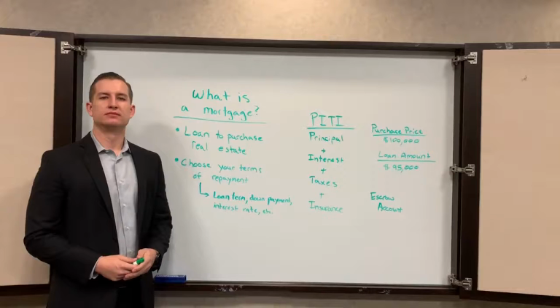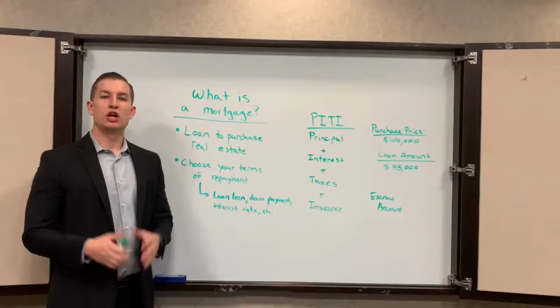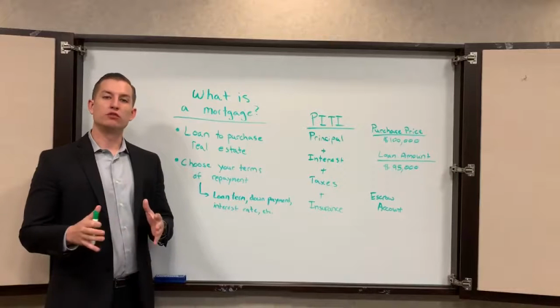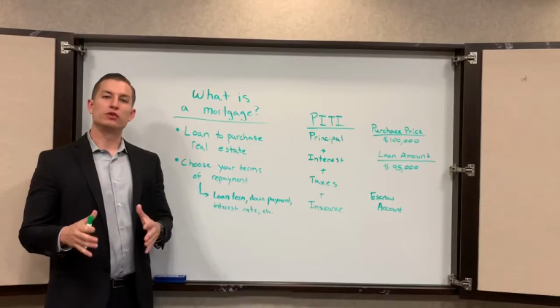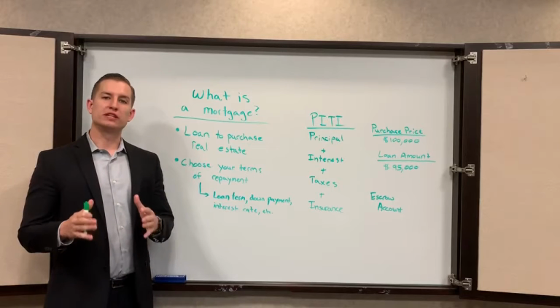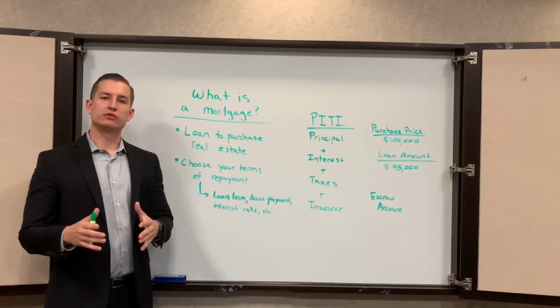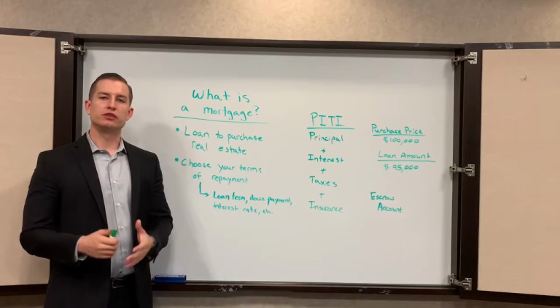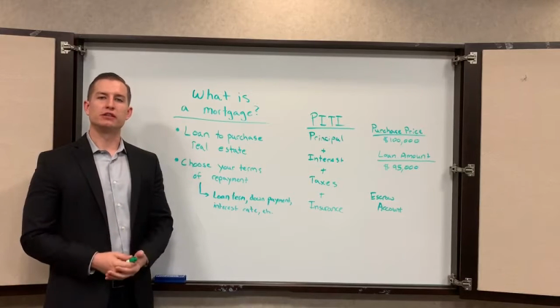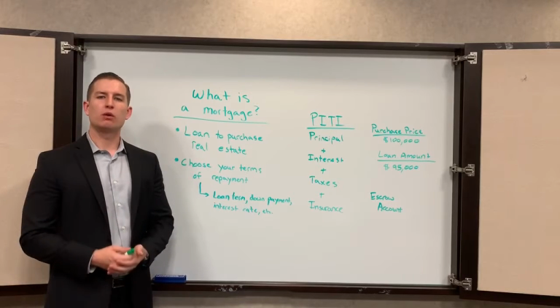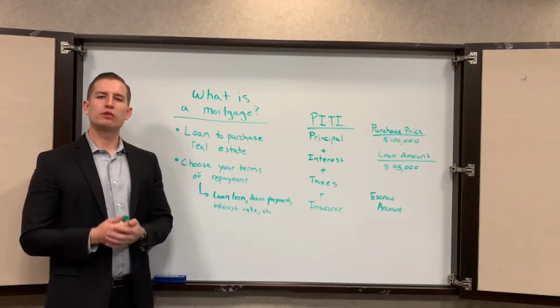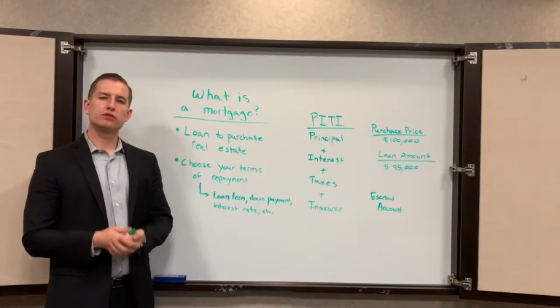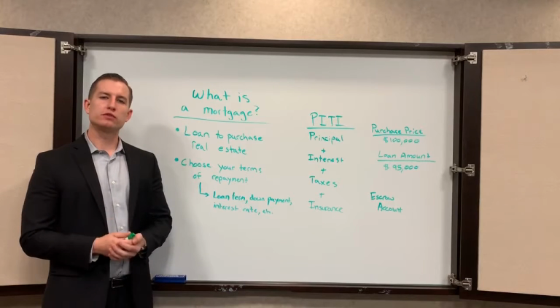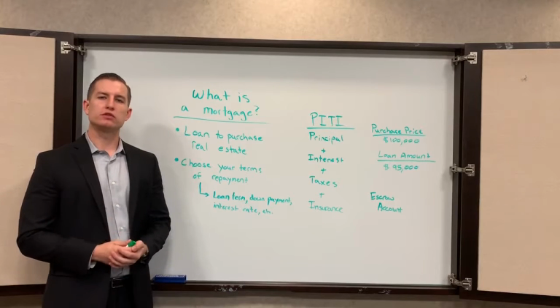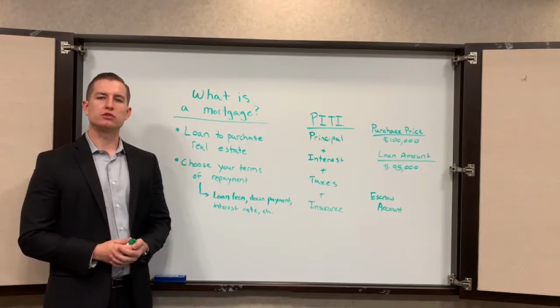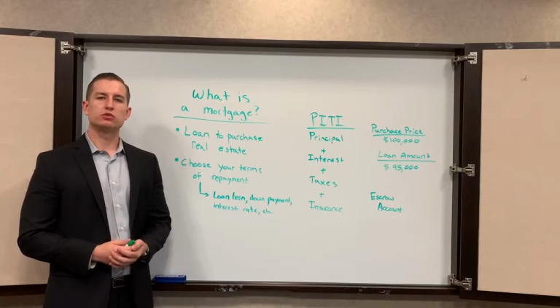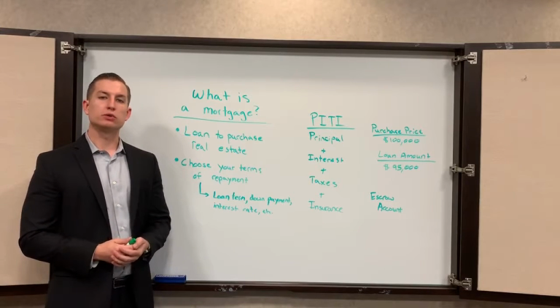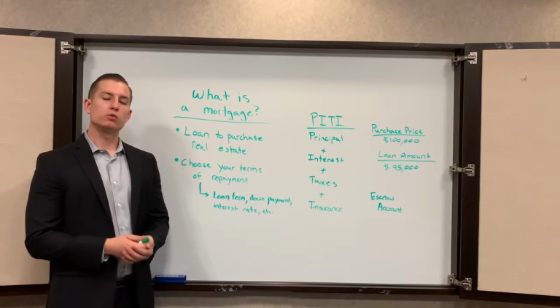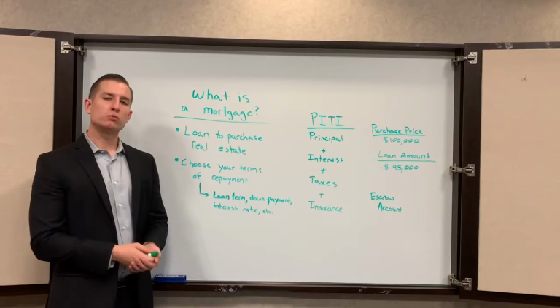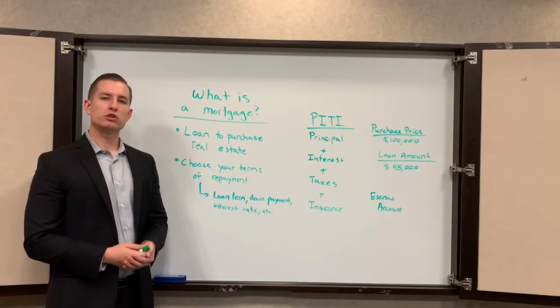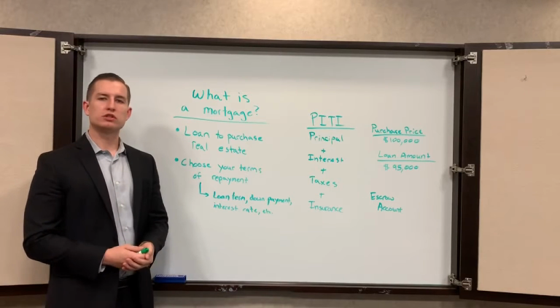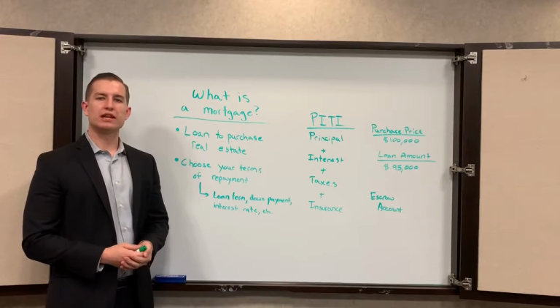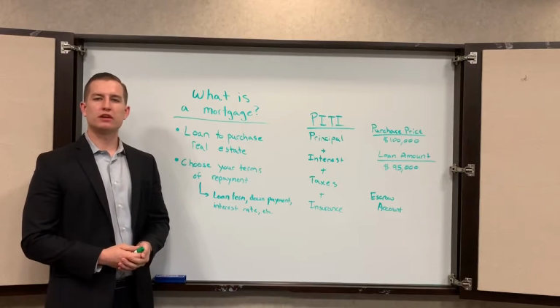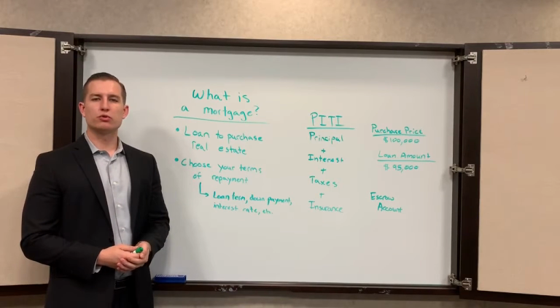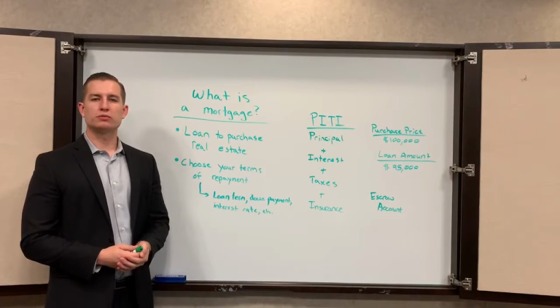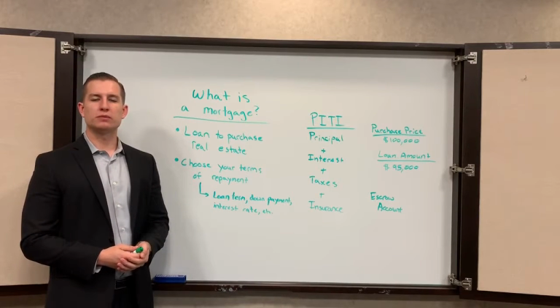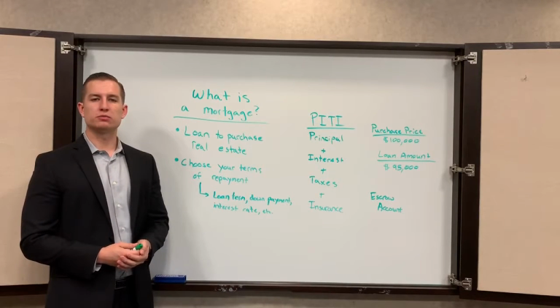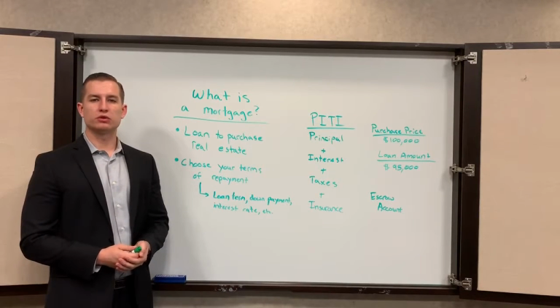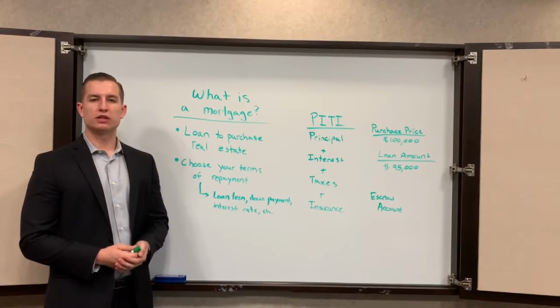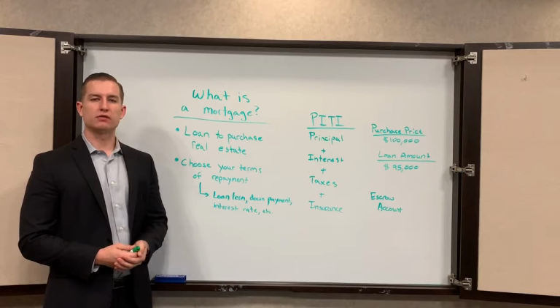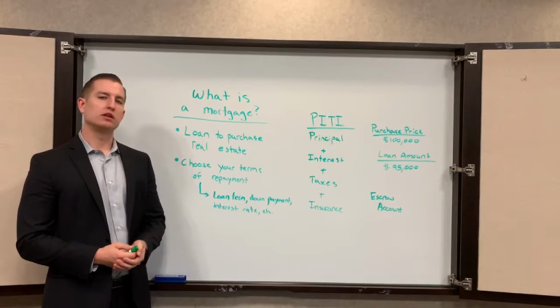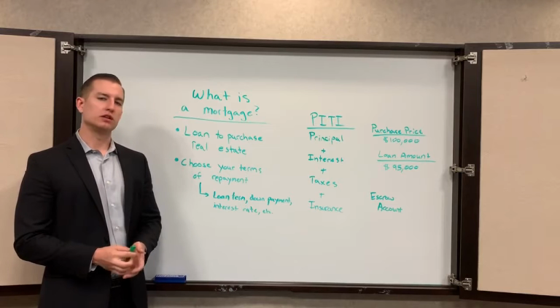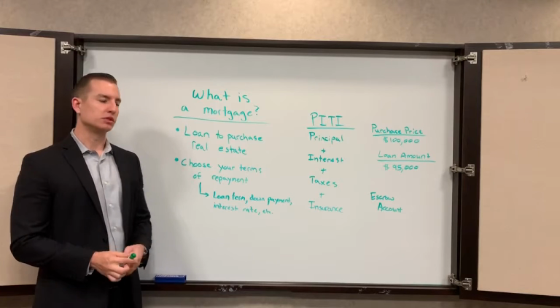Hello everyone and thanks for tuning in. I wanted the first video of the series to explain what a mortgage is and how your mortgage payment is broken down. Let's begin.